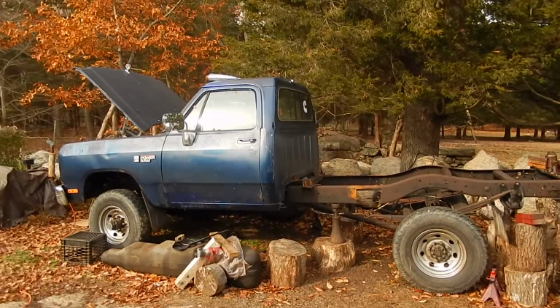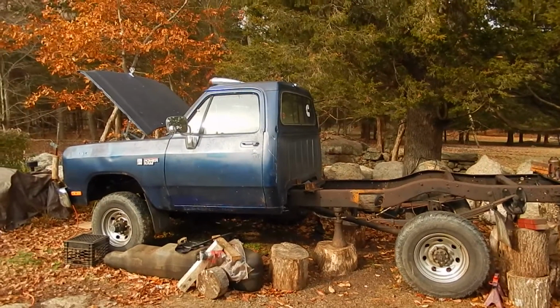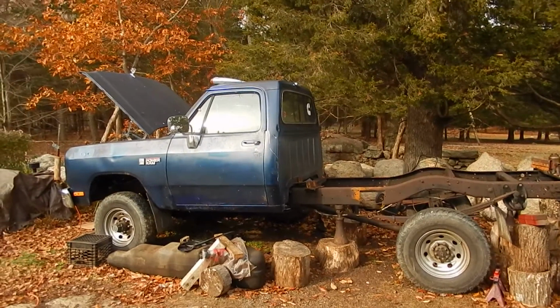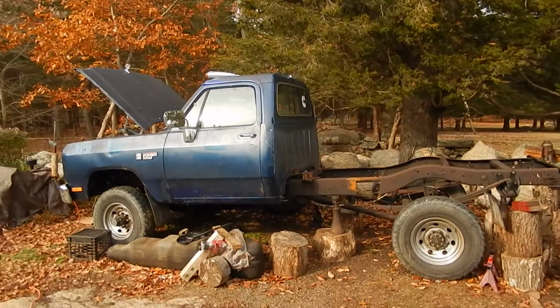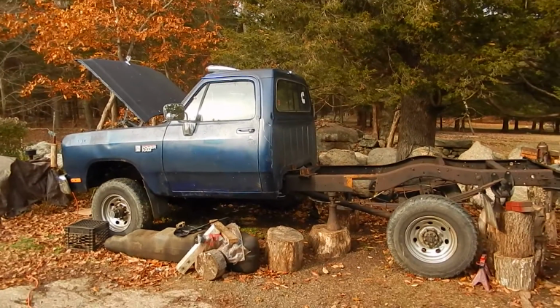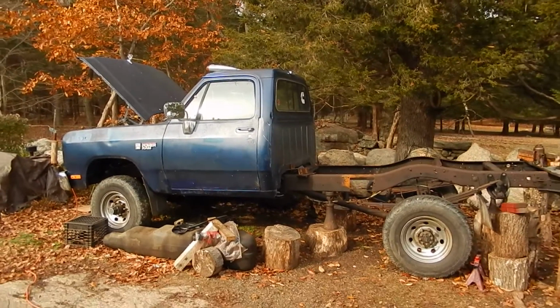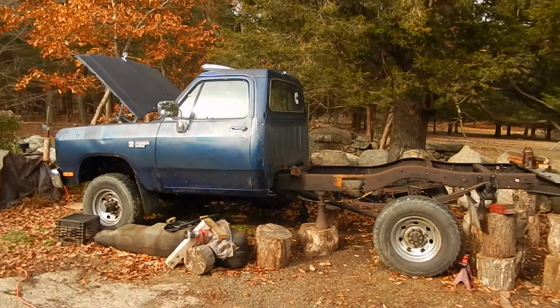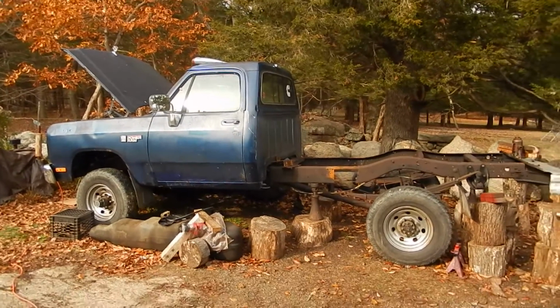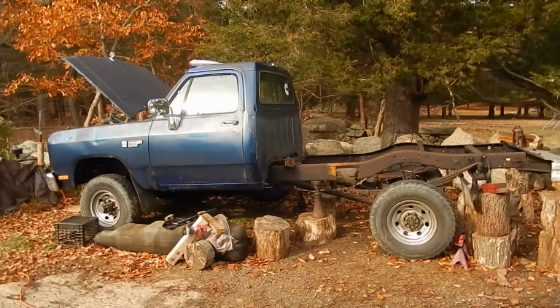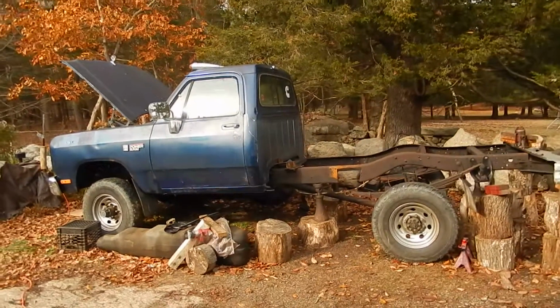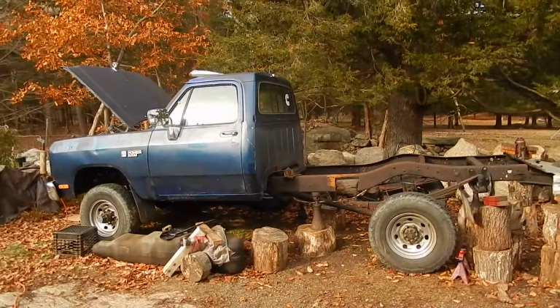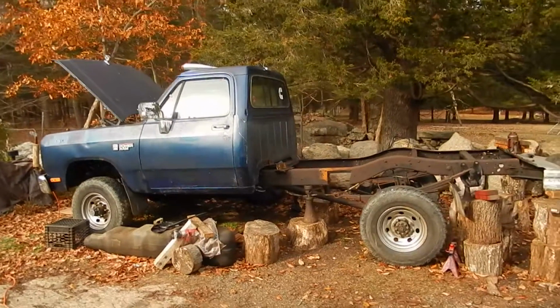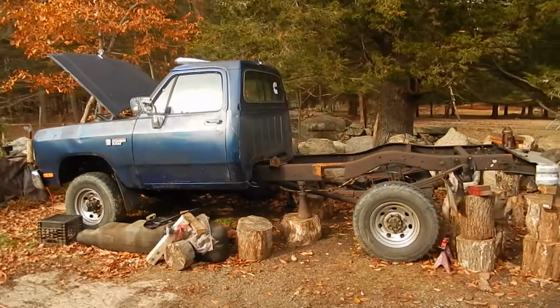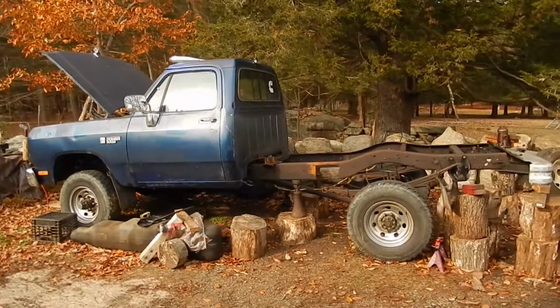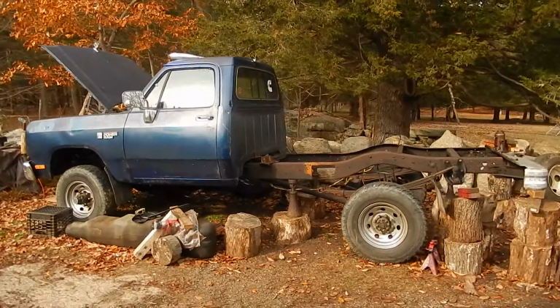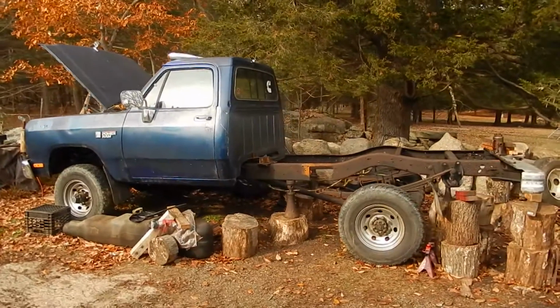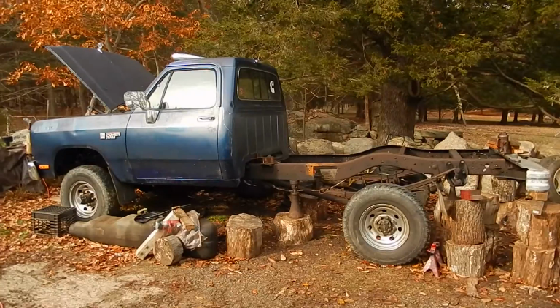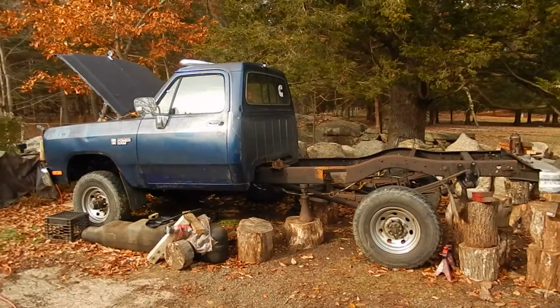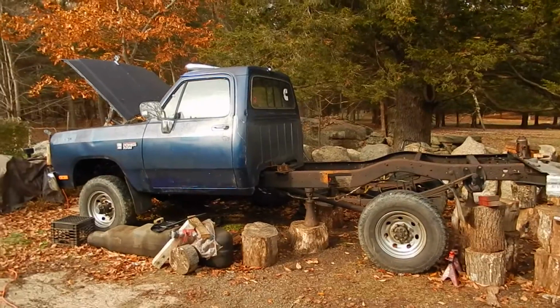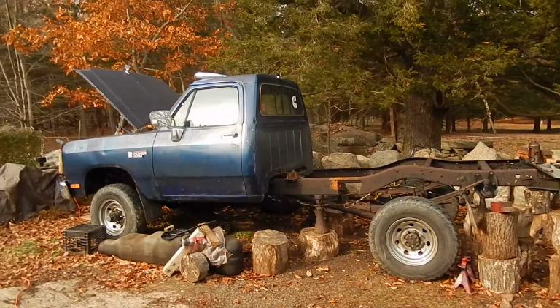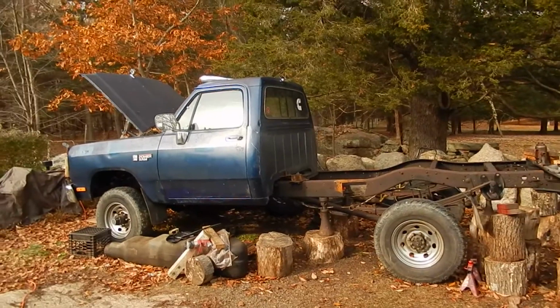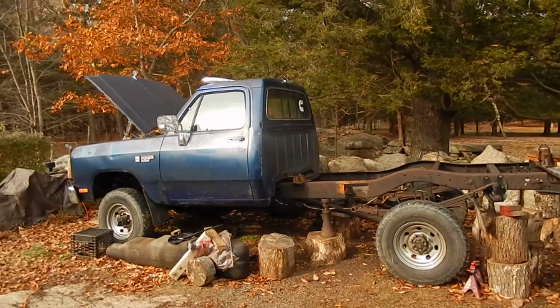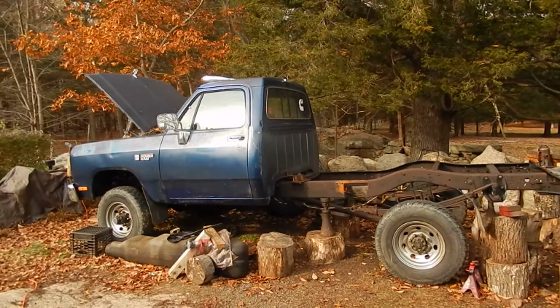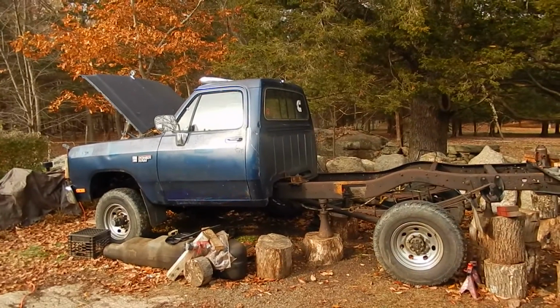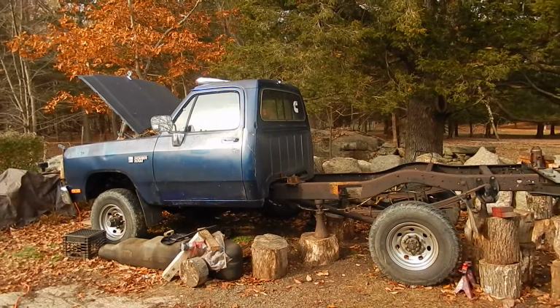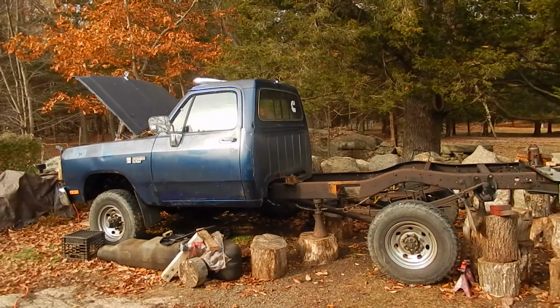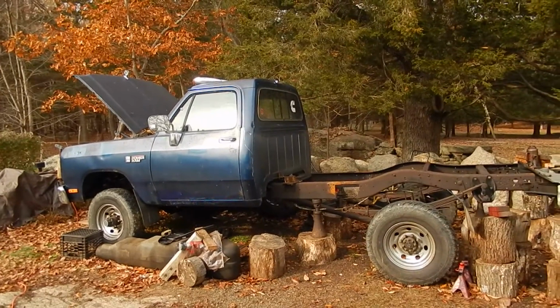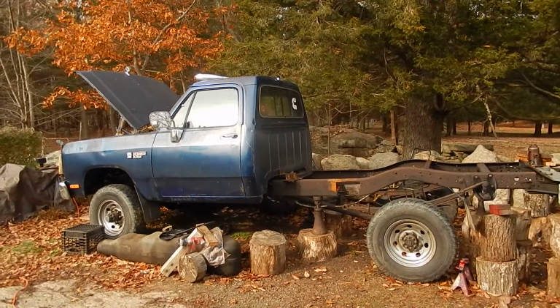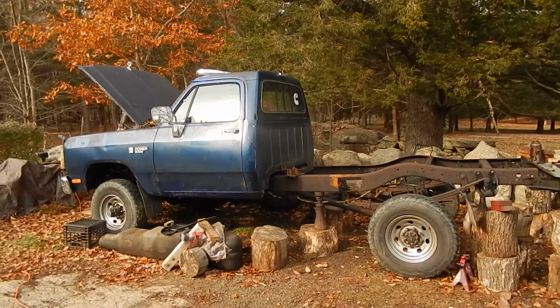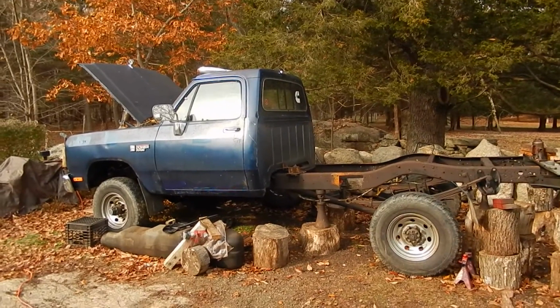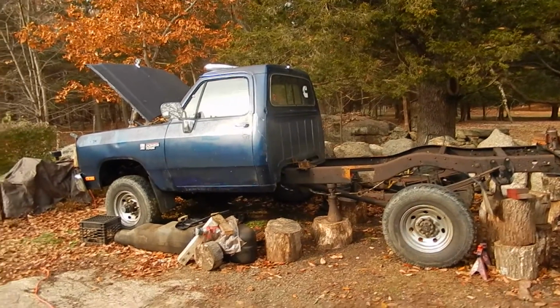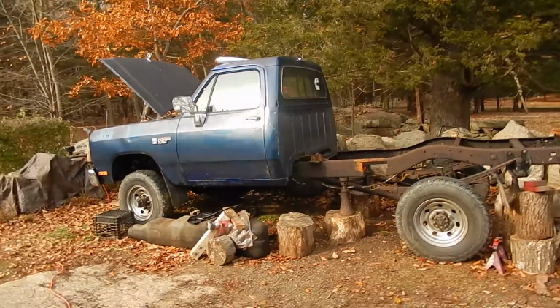Hey everyone, the weather's cooperating with me today so I was able to get some work done on my truck.